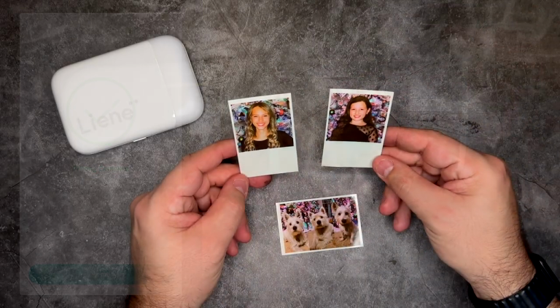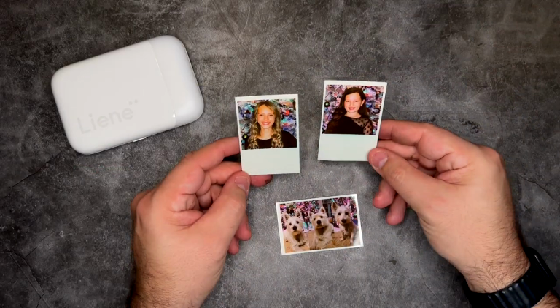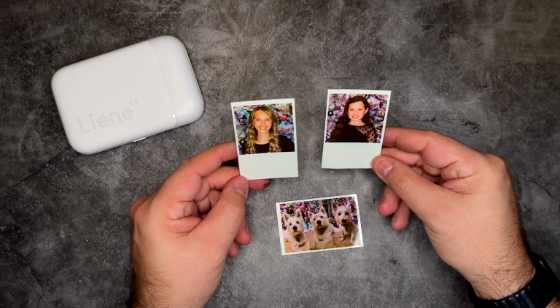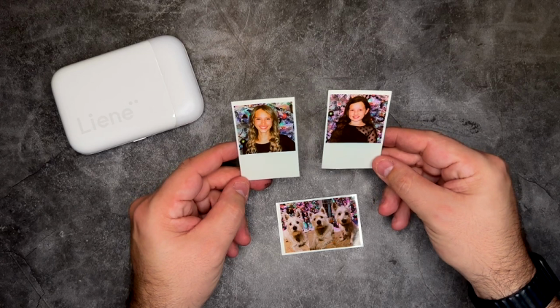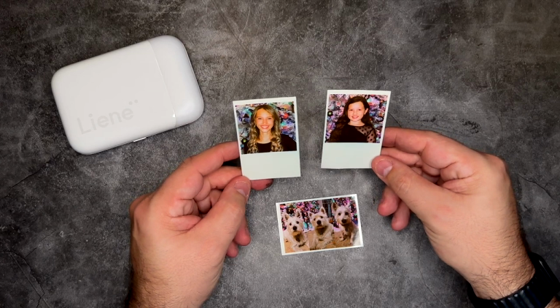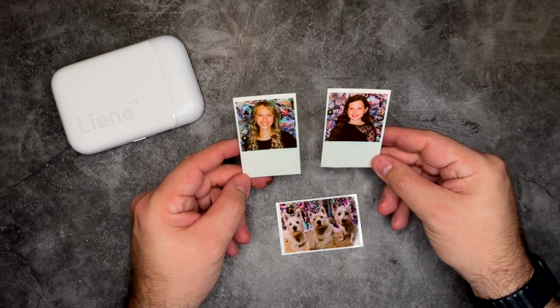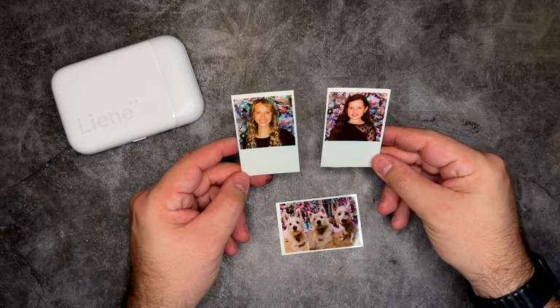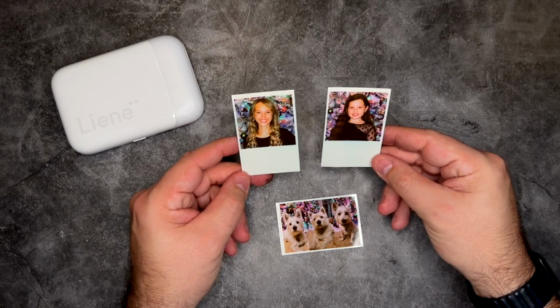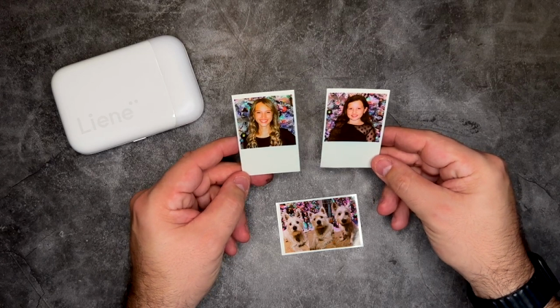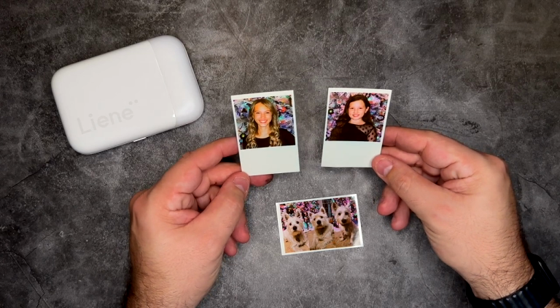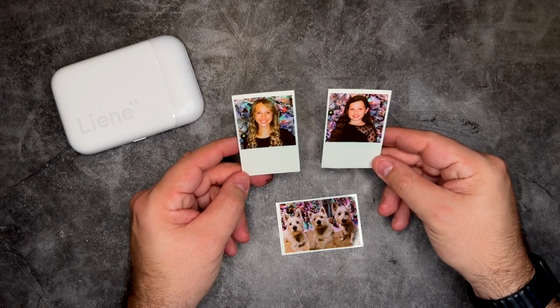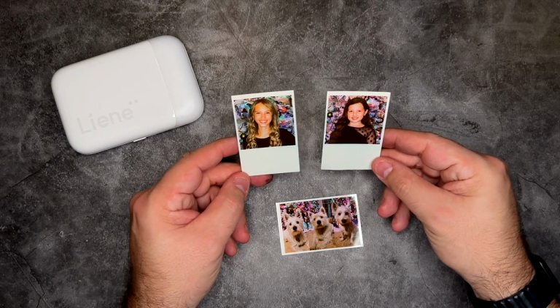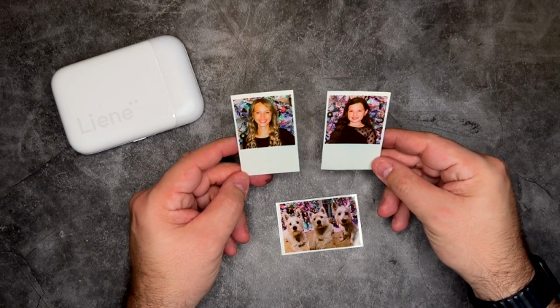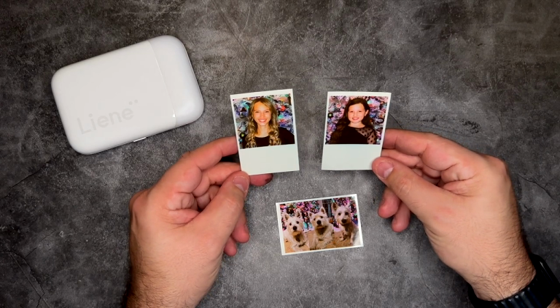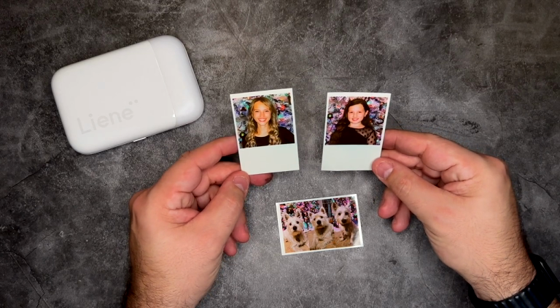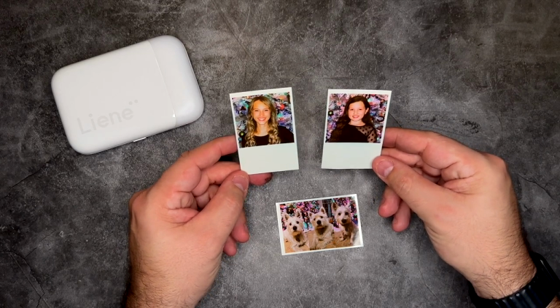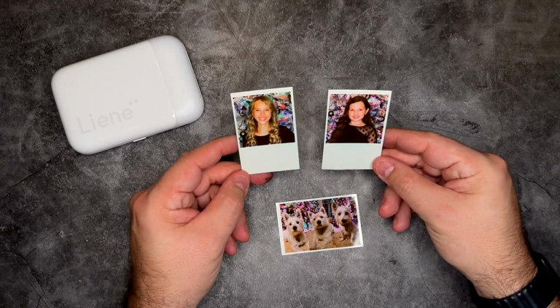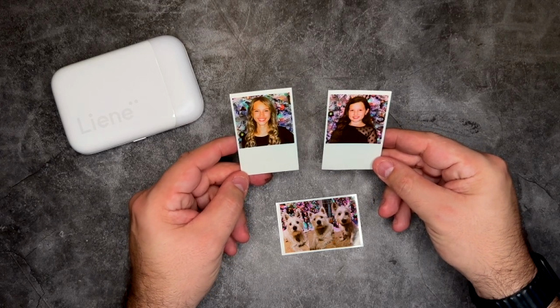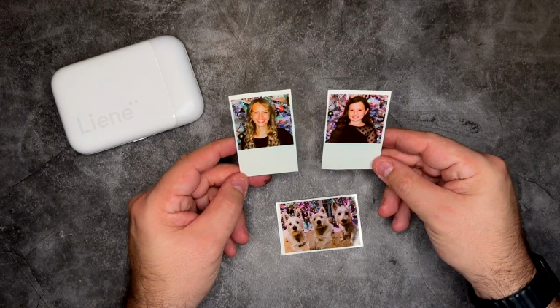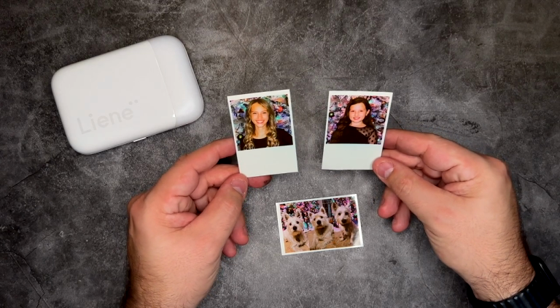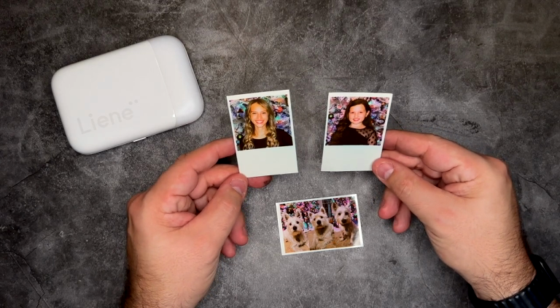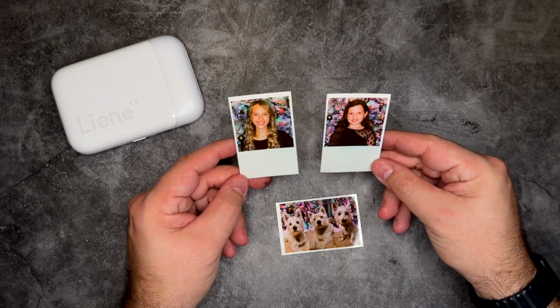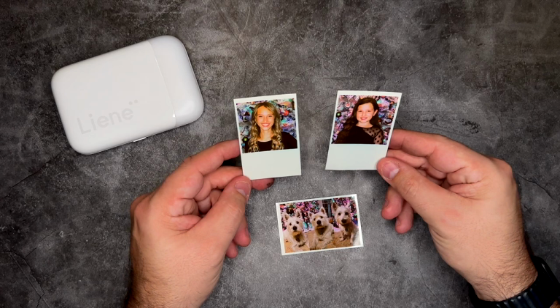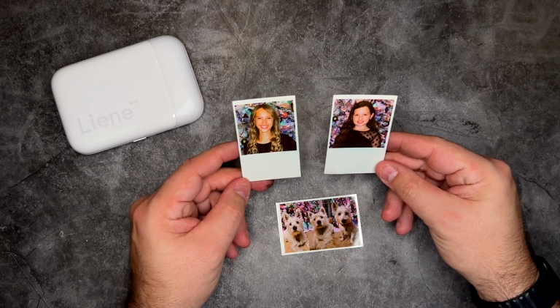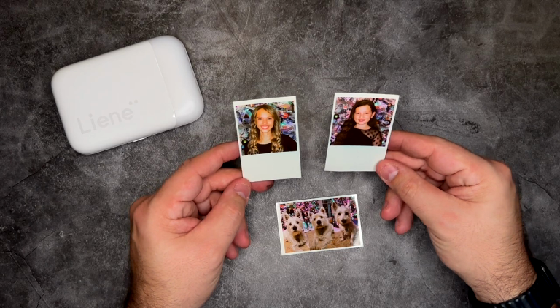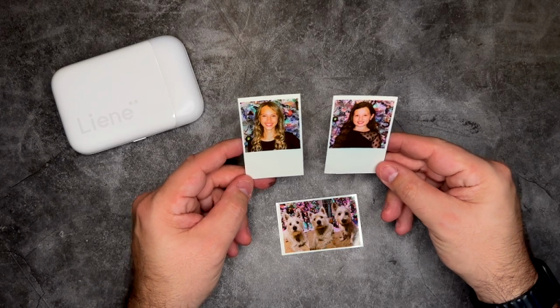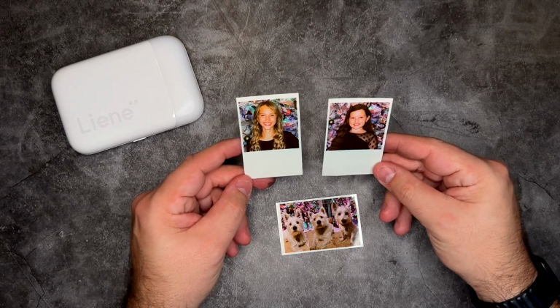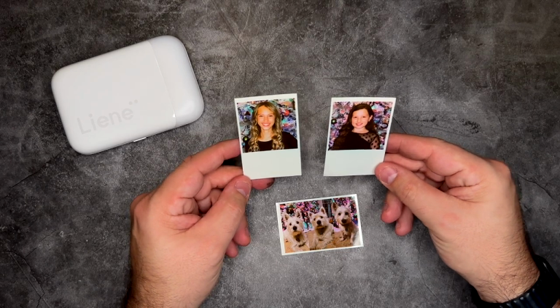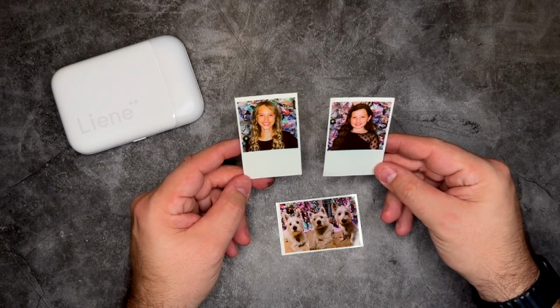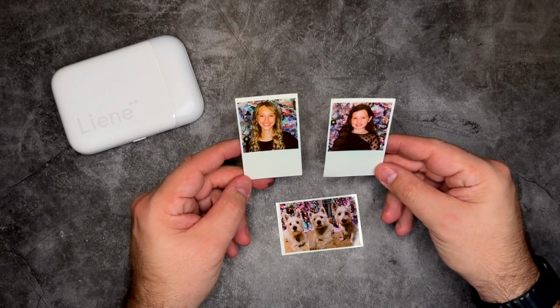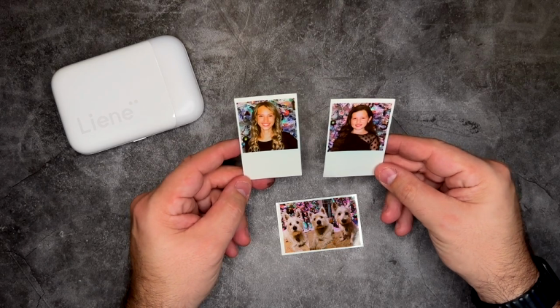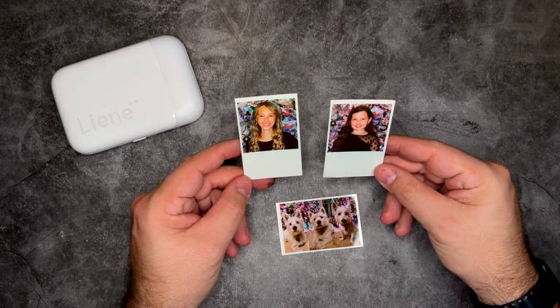Now that we have our photos, let's go ahead and create a real quick memory spread inside of our bullet journal. Using the sticky back paper that we have here, we'll add them right to our page.